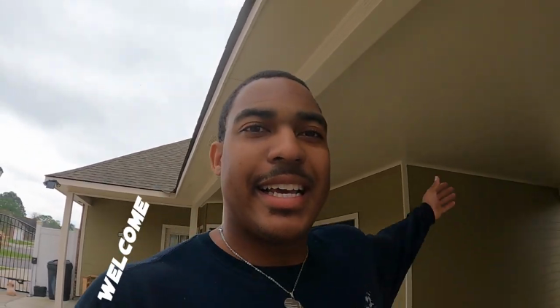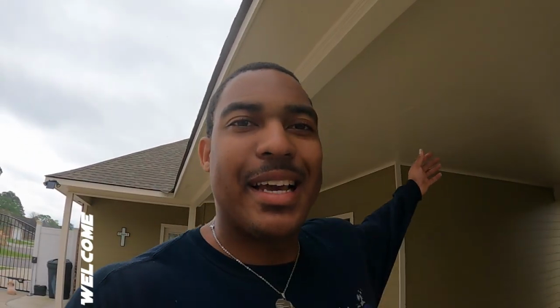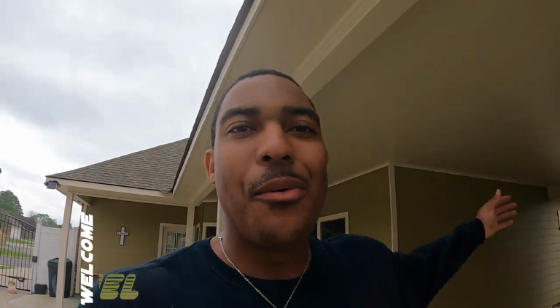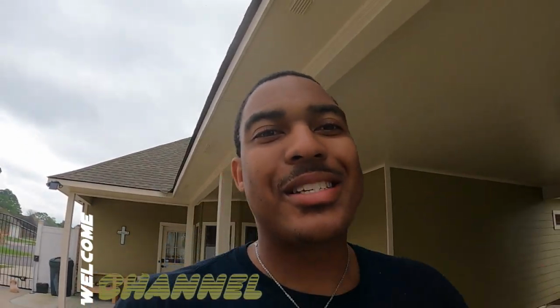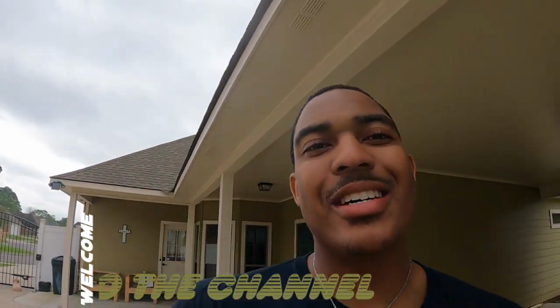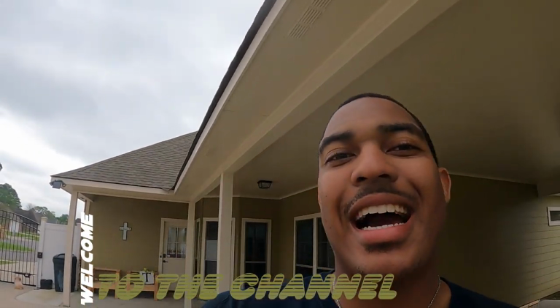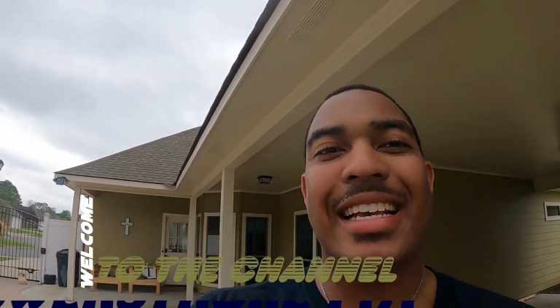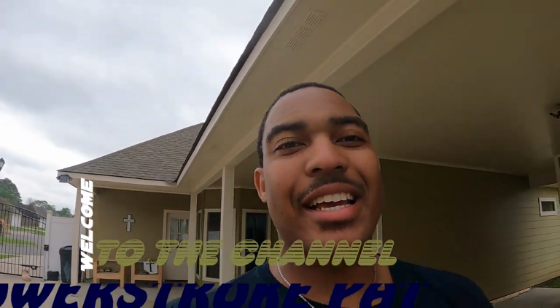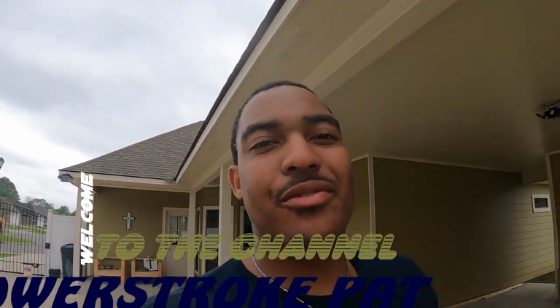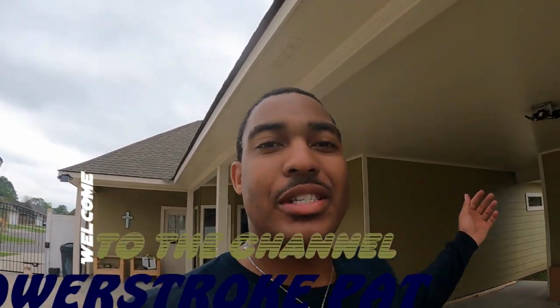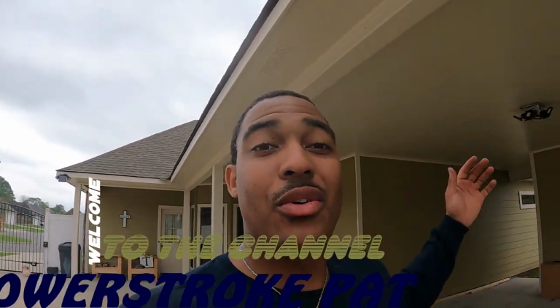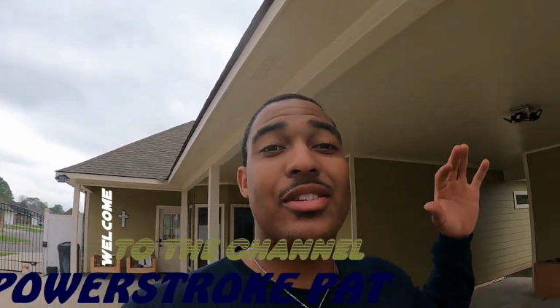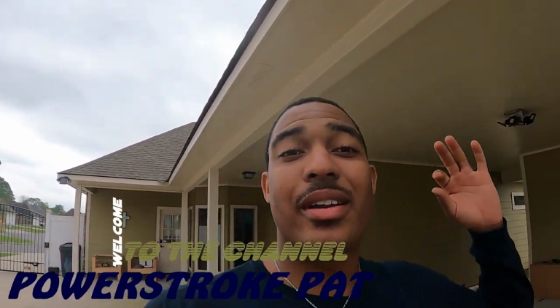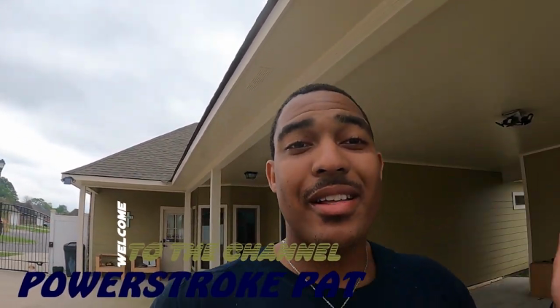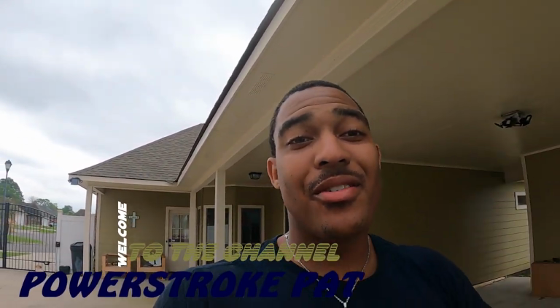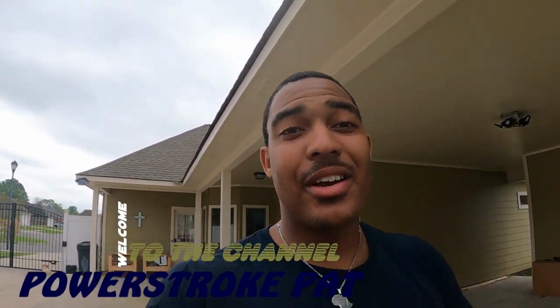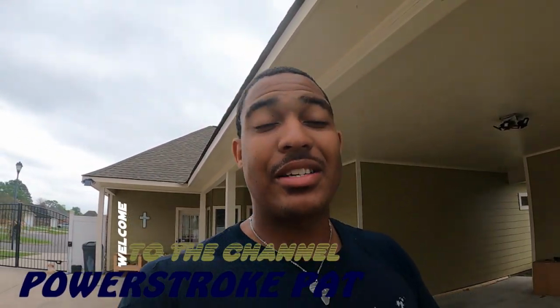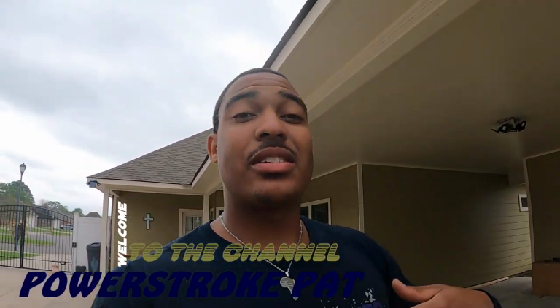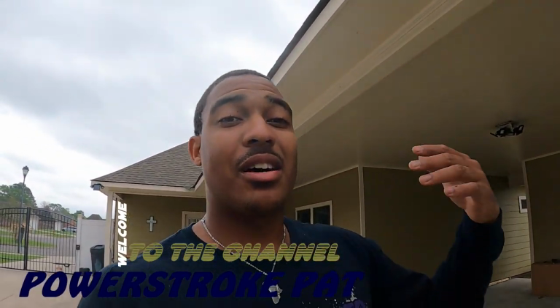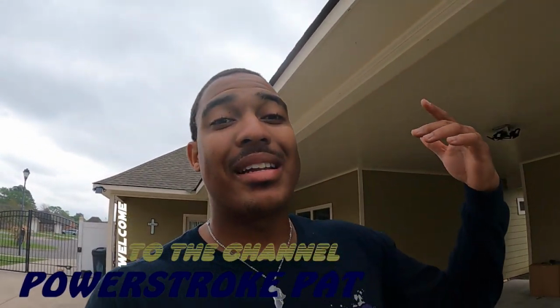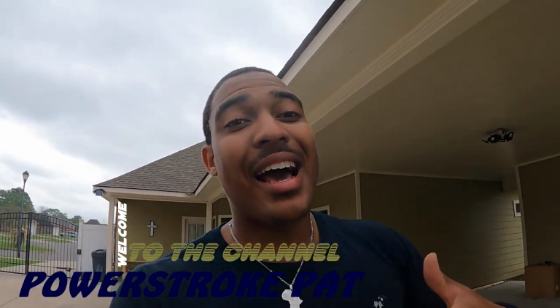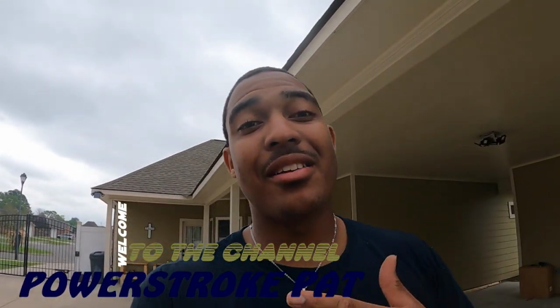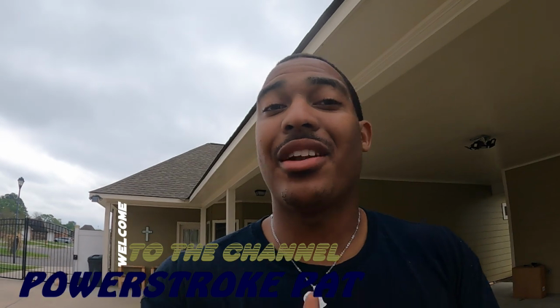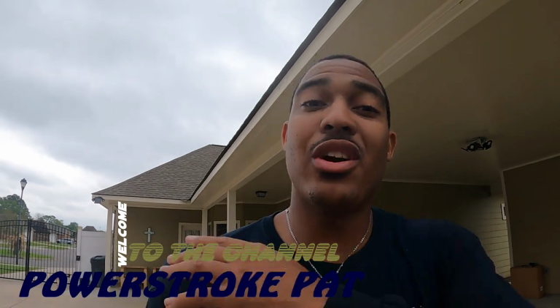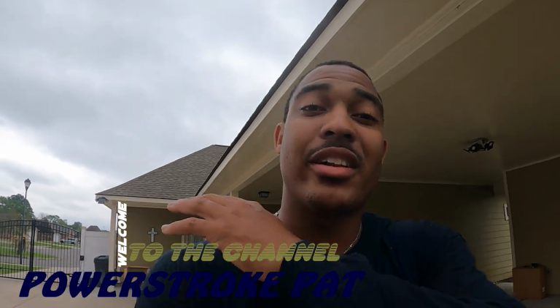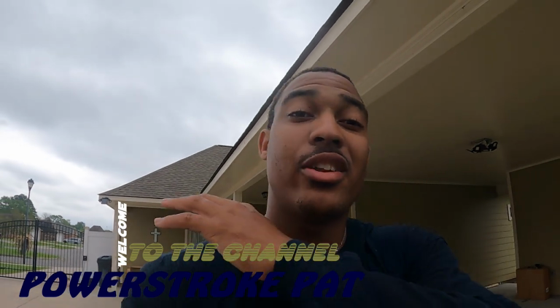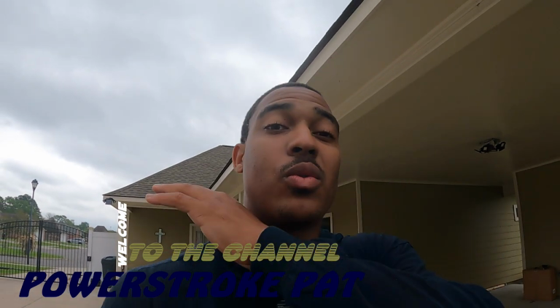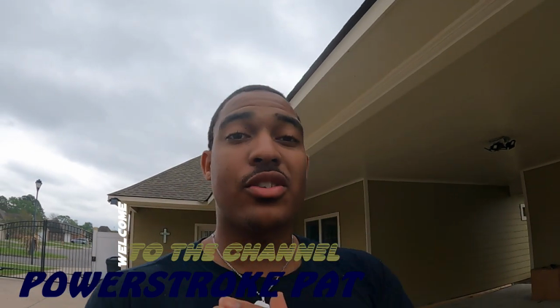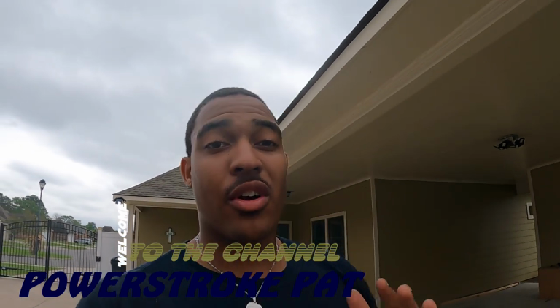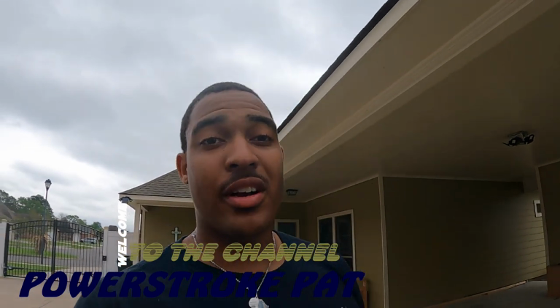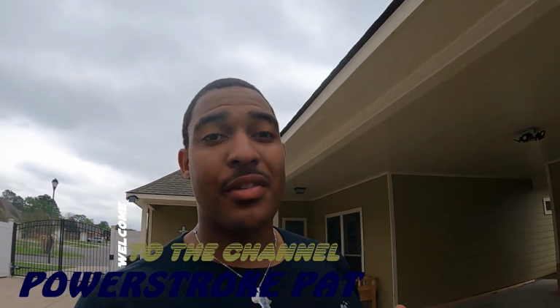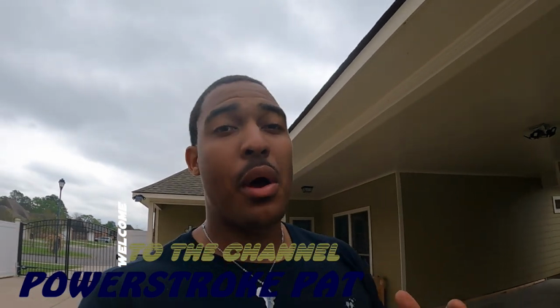Yo, what's going on guys? Thank you for tuning in to another video. As you can tell by the title of this video, you already know what's going on.